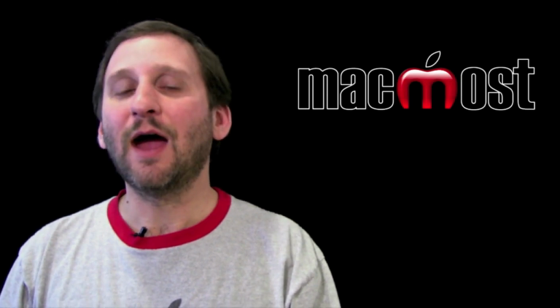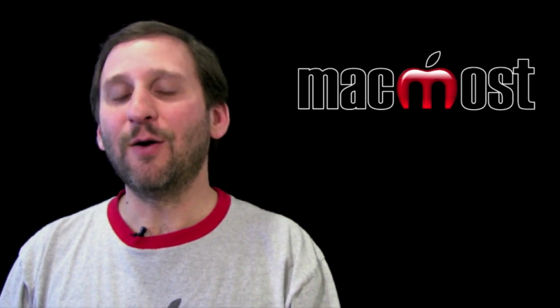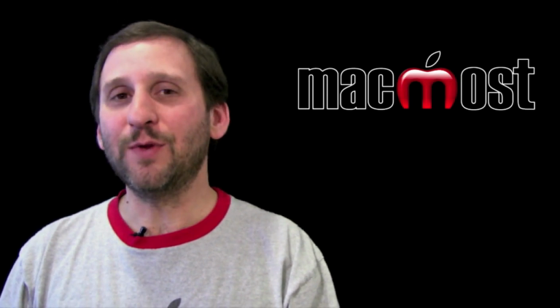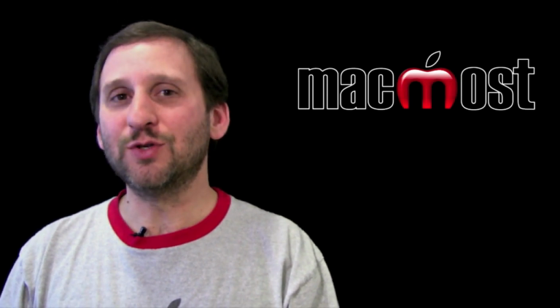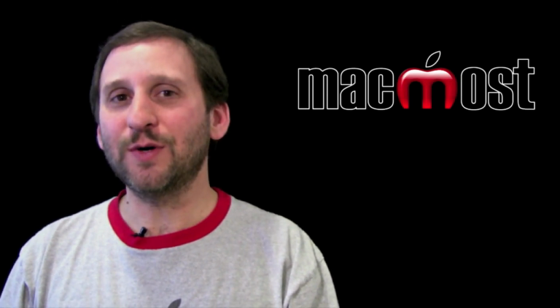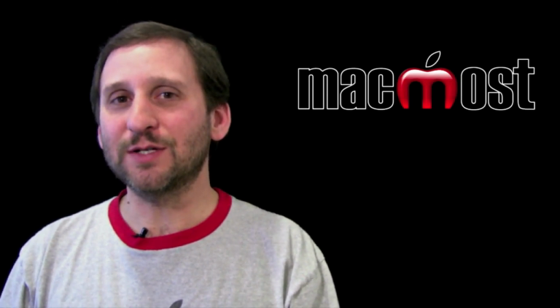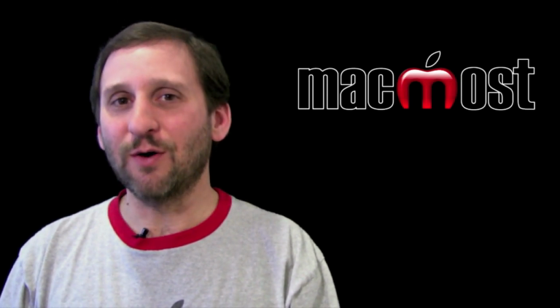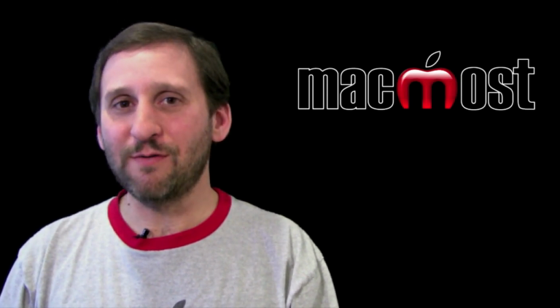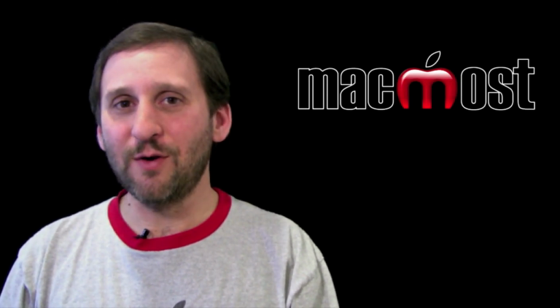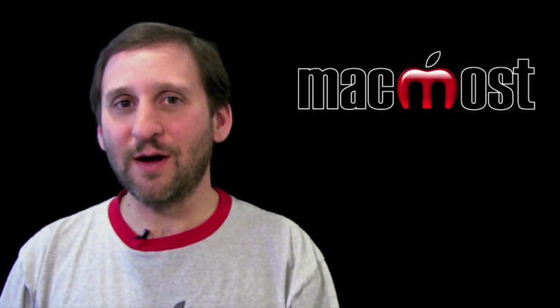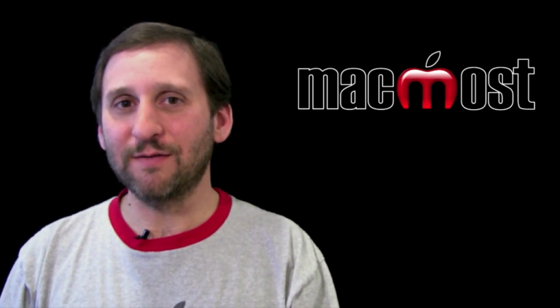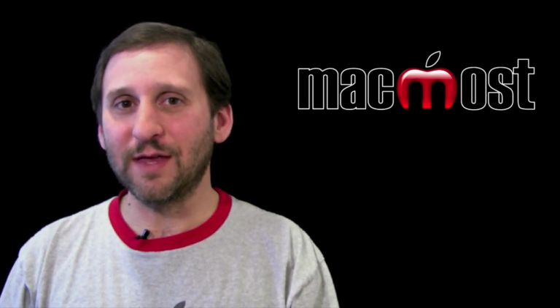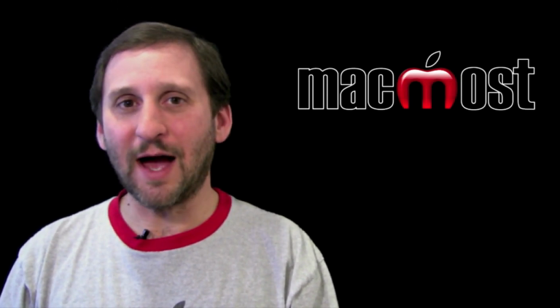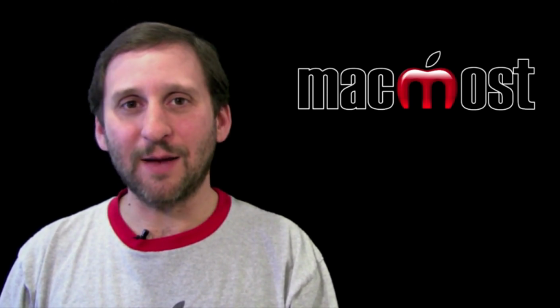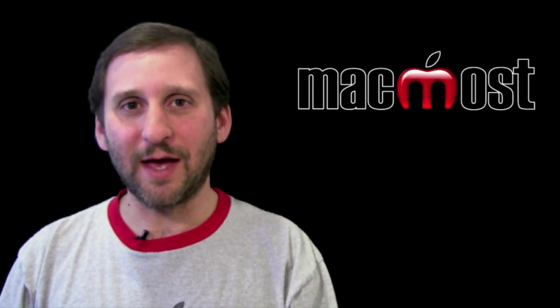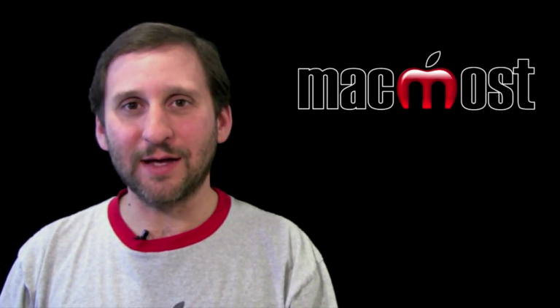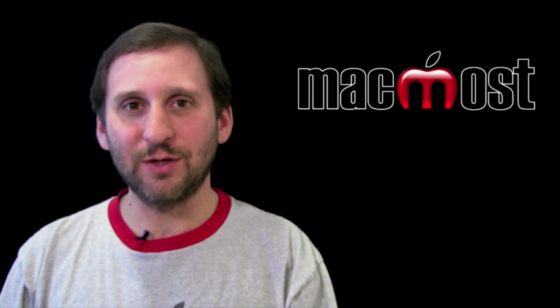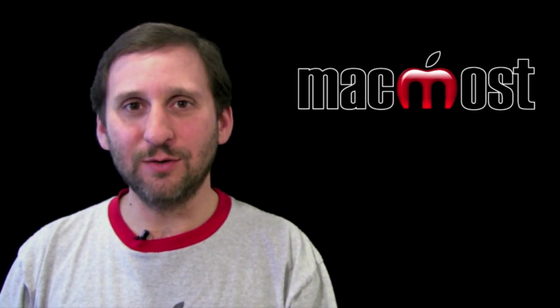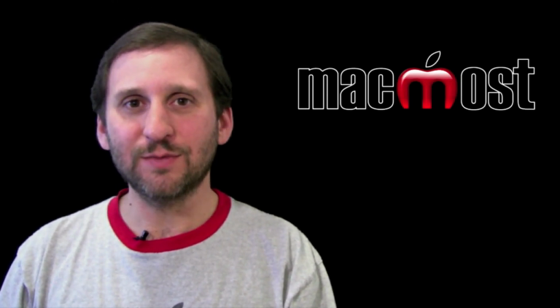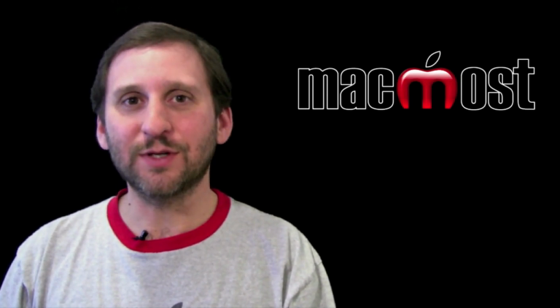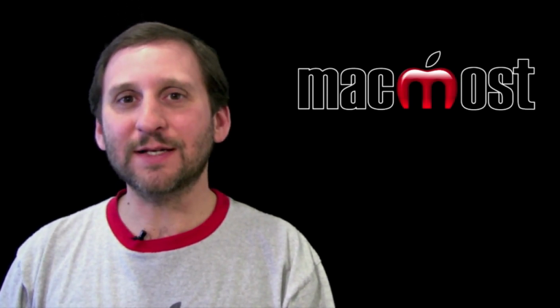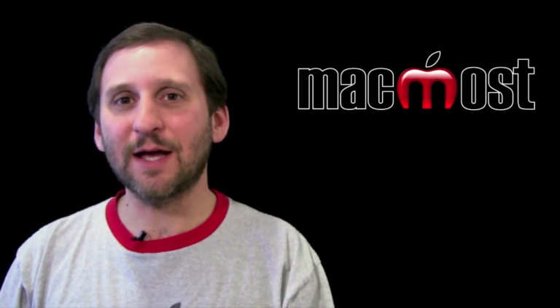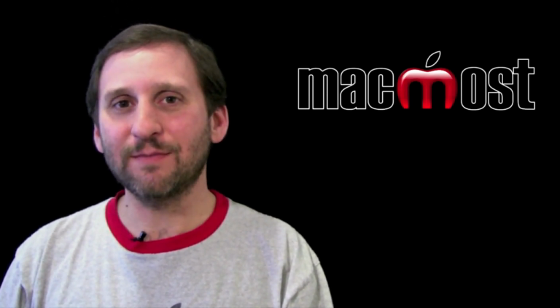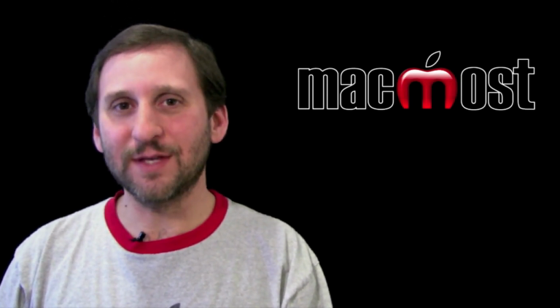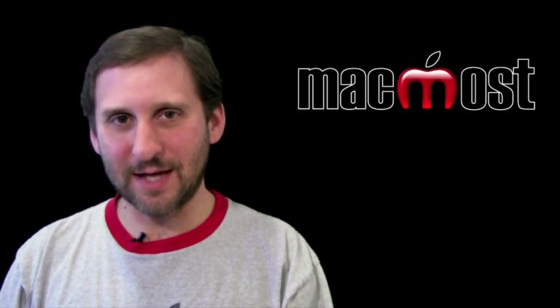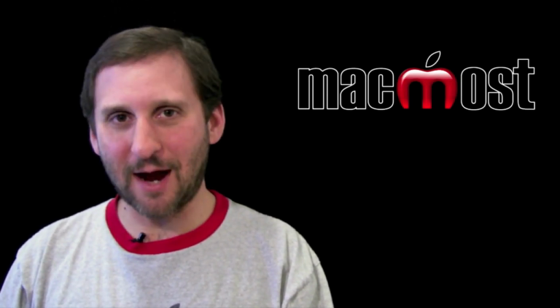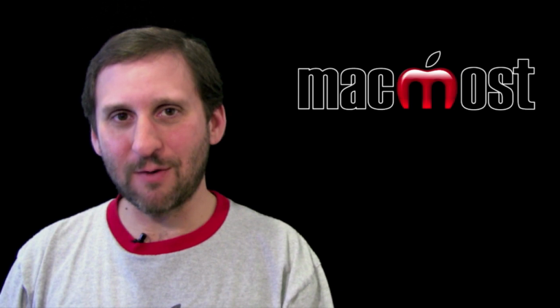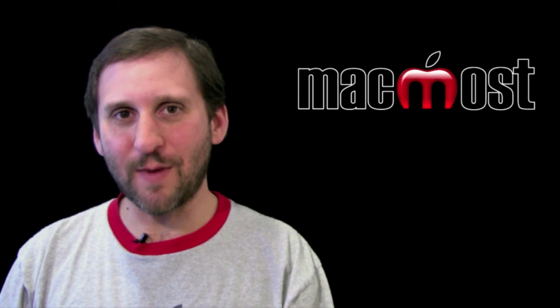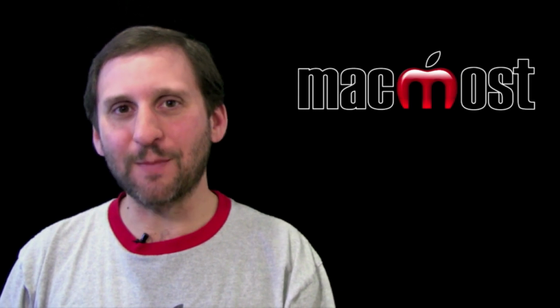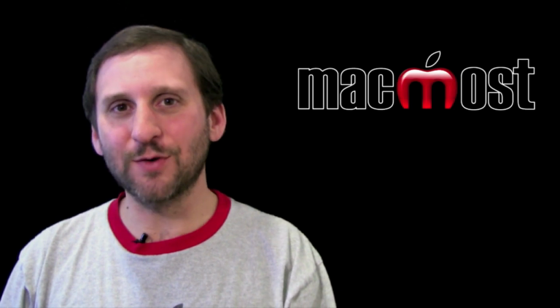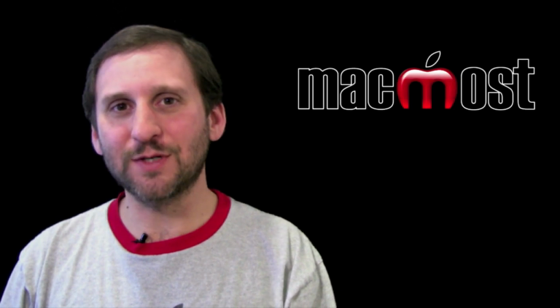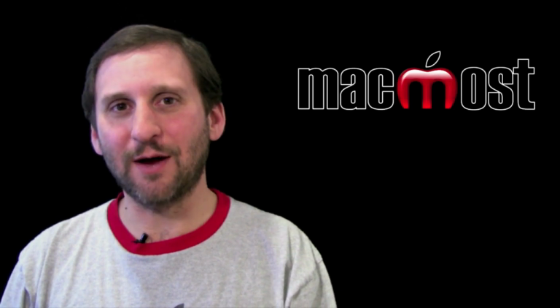Hope you enjoyed this overview of the iPad 2. Until next time, this is Gary with MacMost Now.